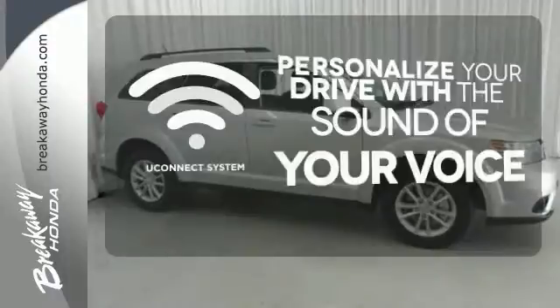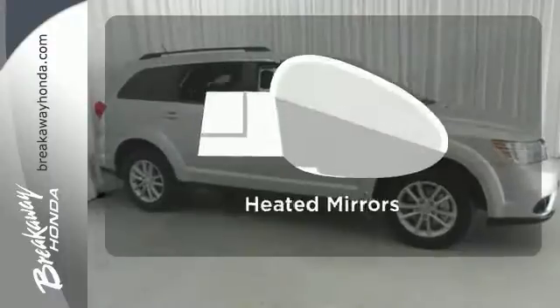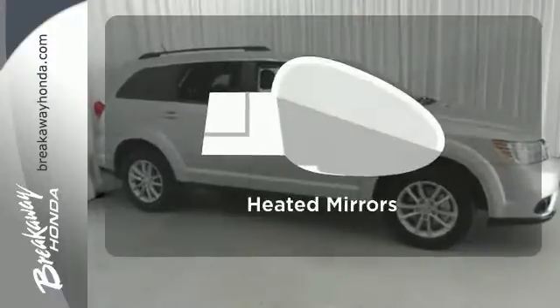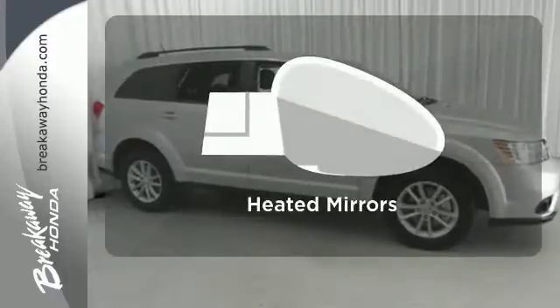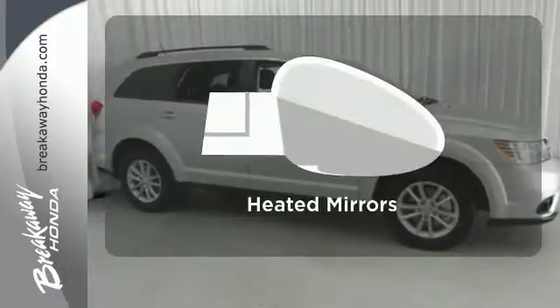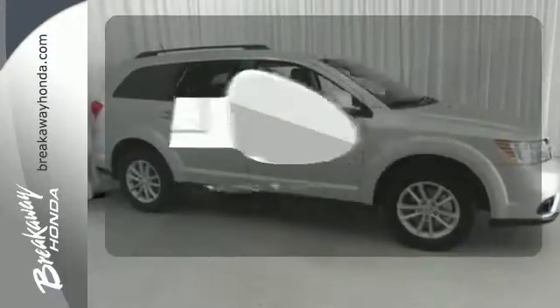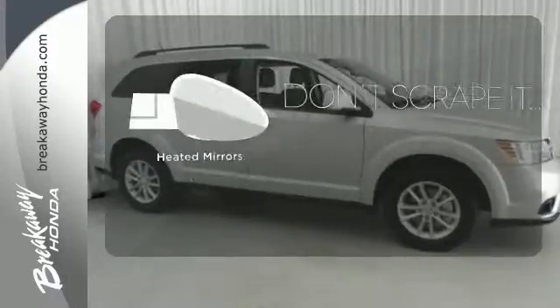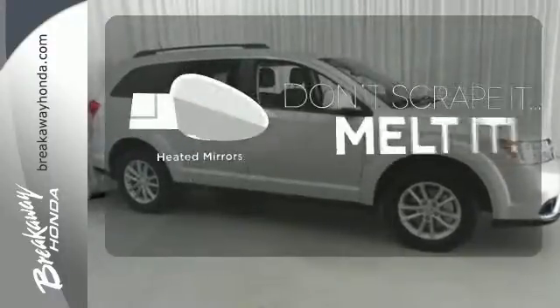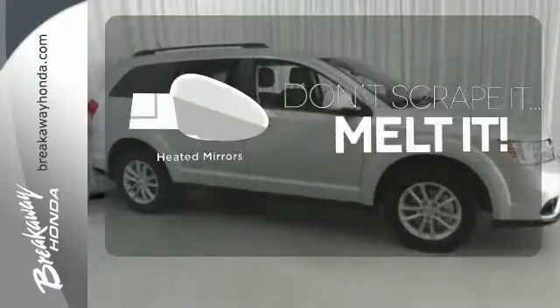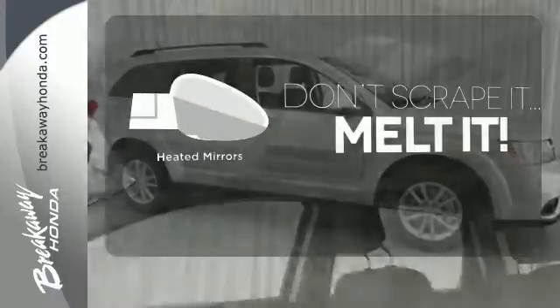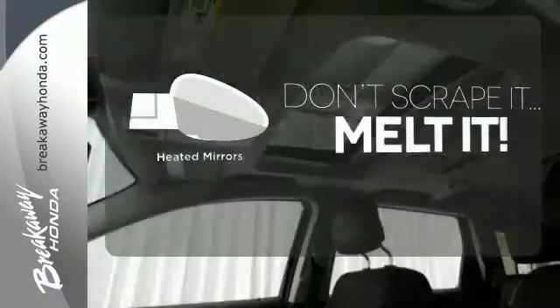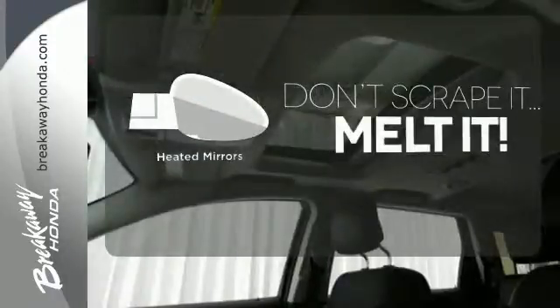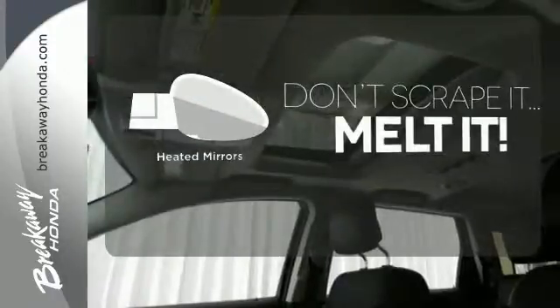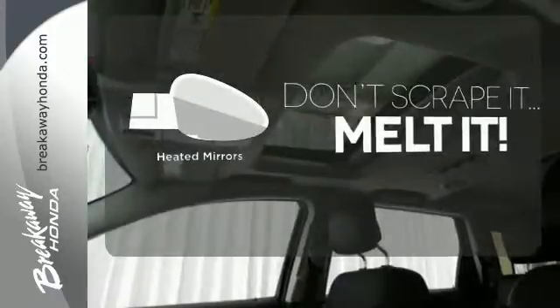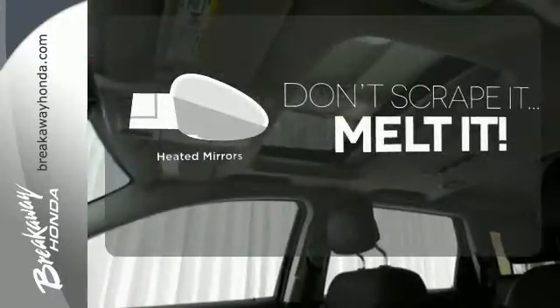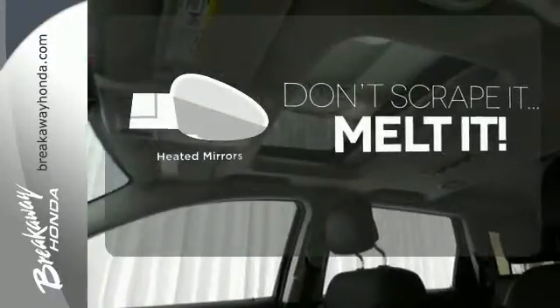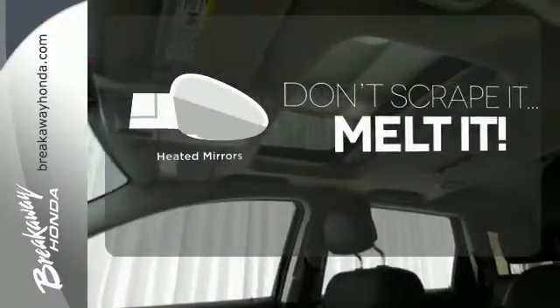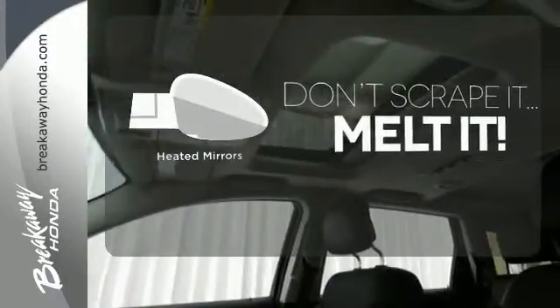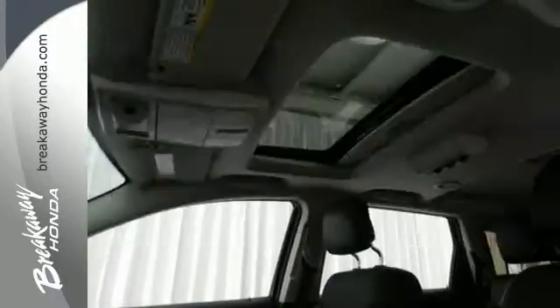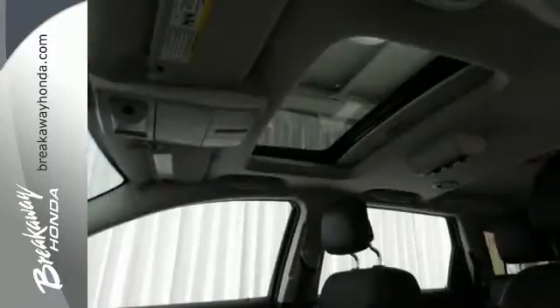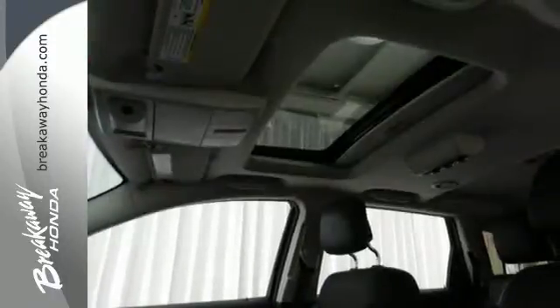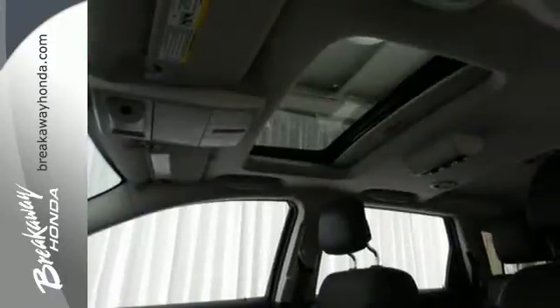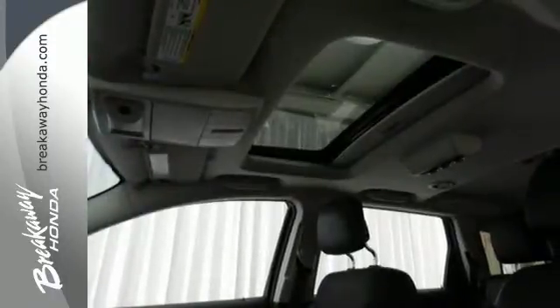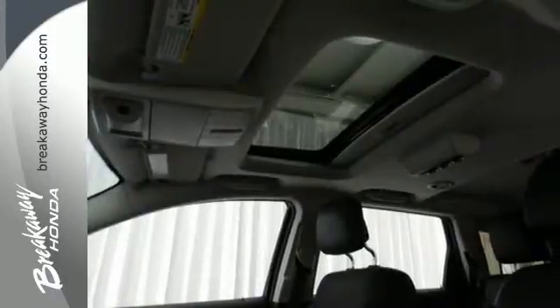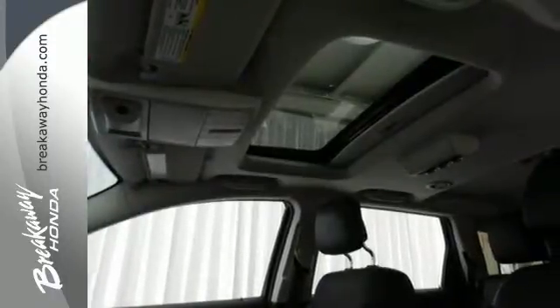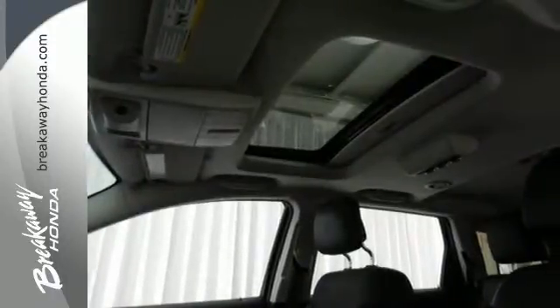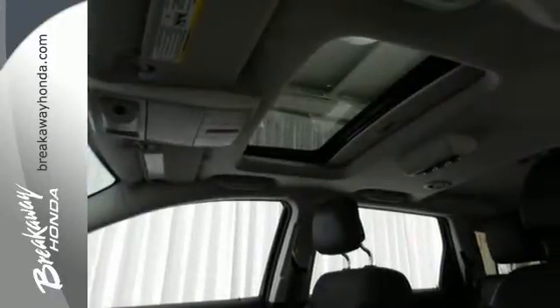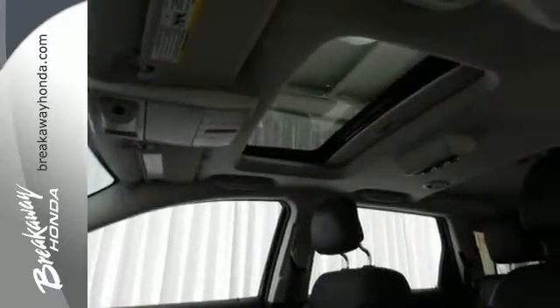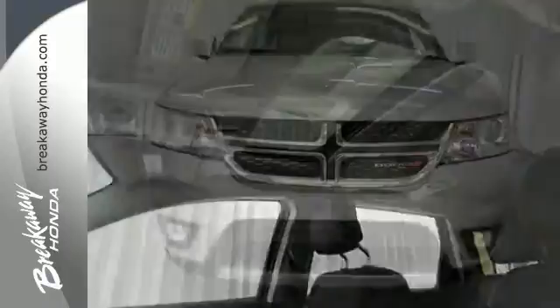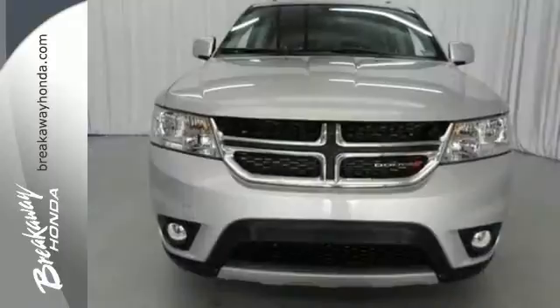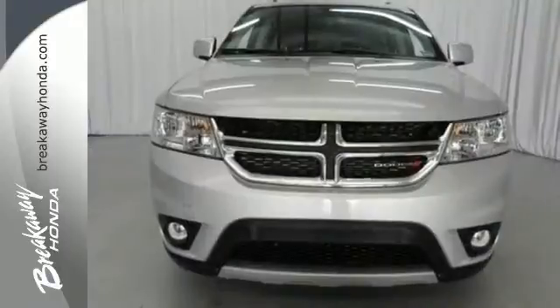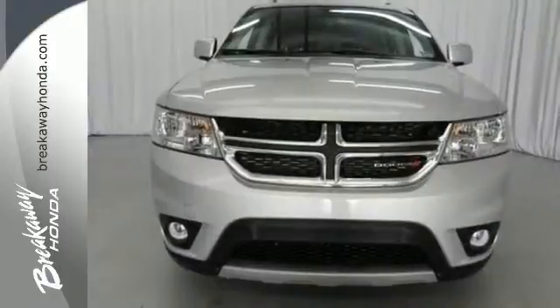Leave the scraper in the car thanks to the heated mirrors. A well-crafted interior and a top safety pick.